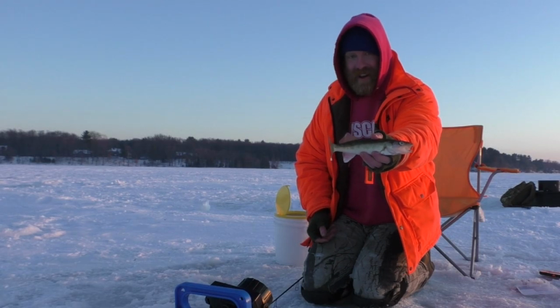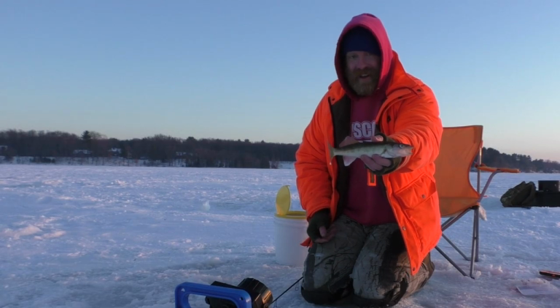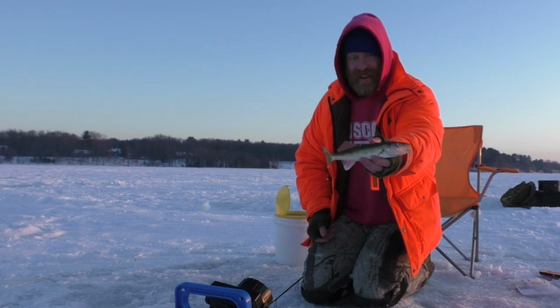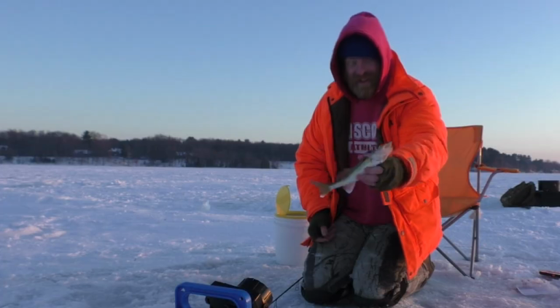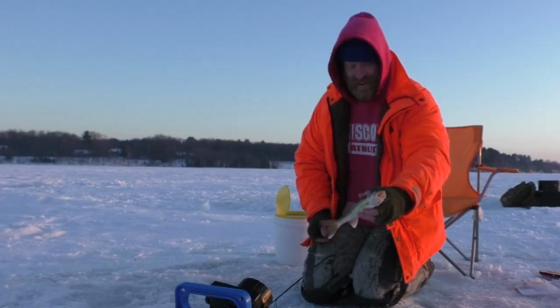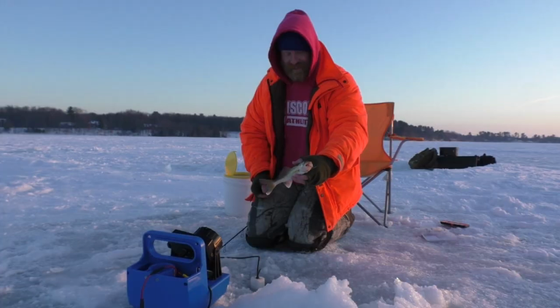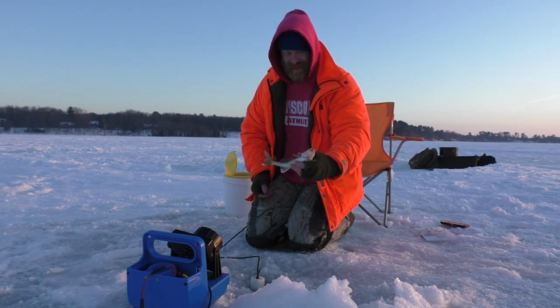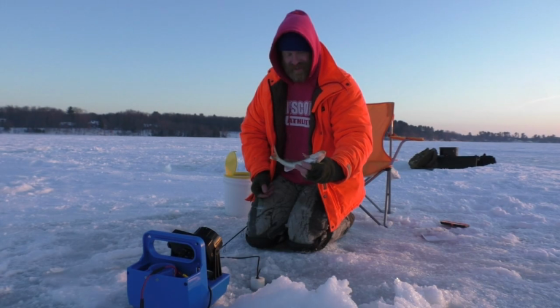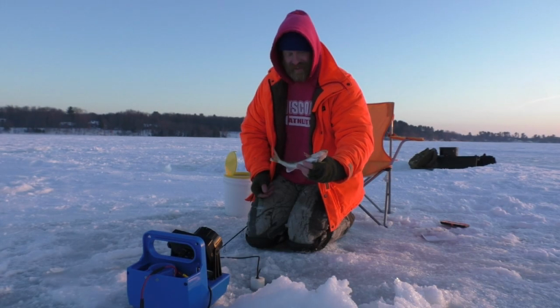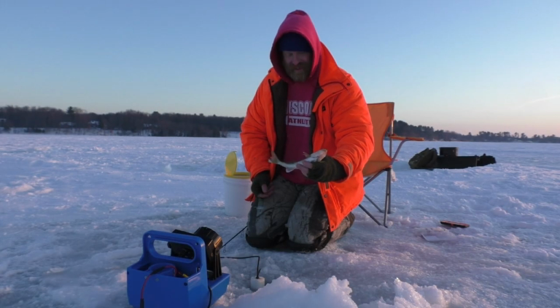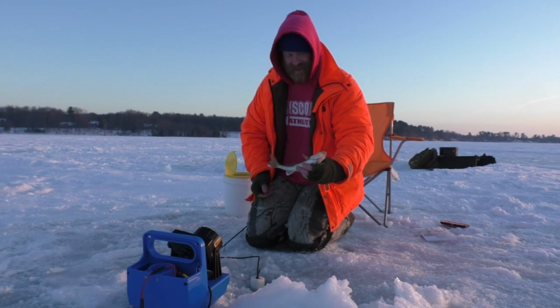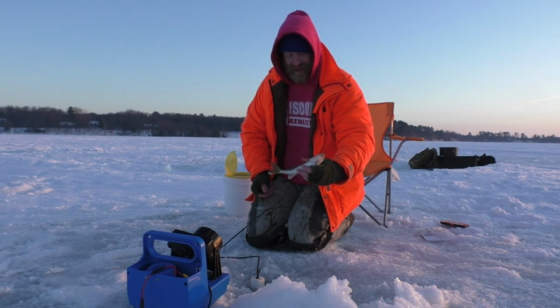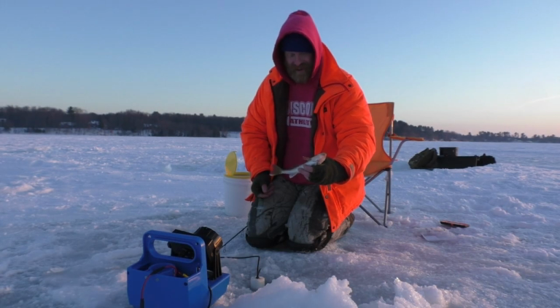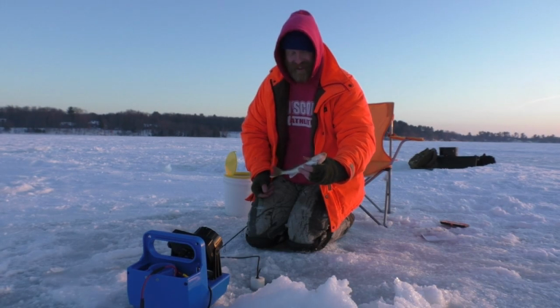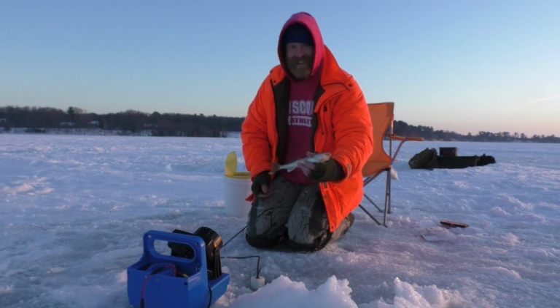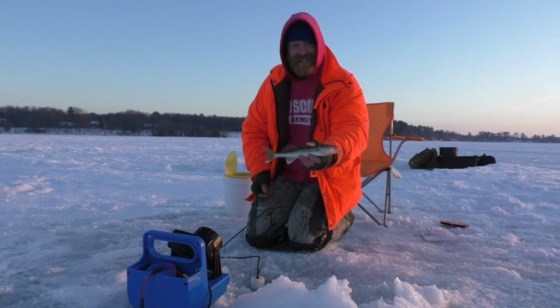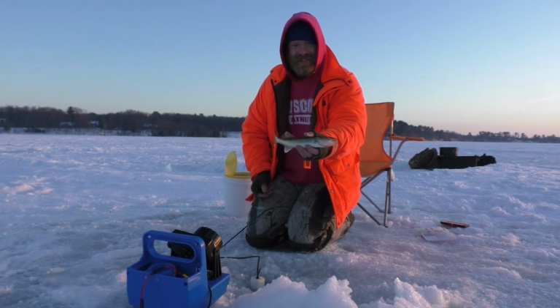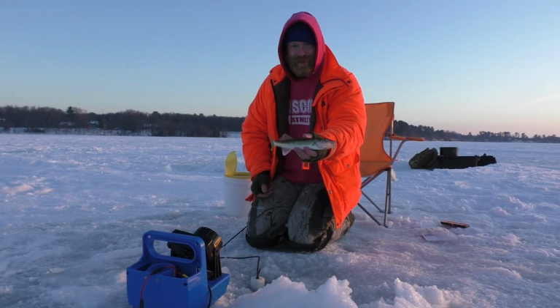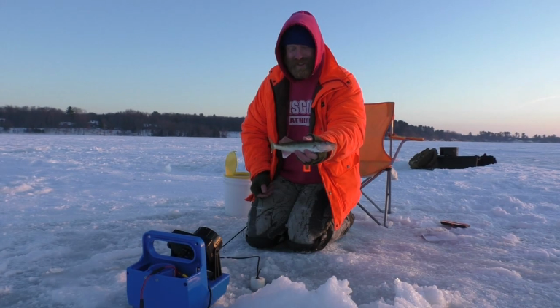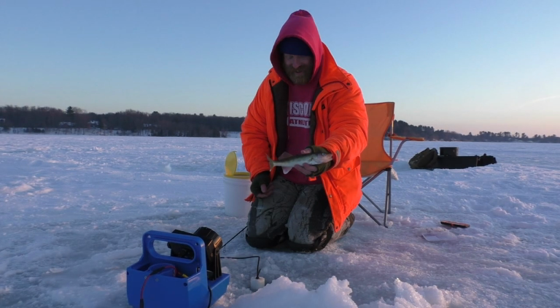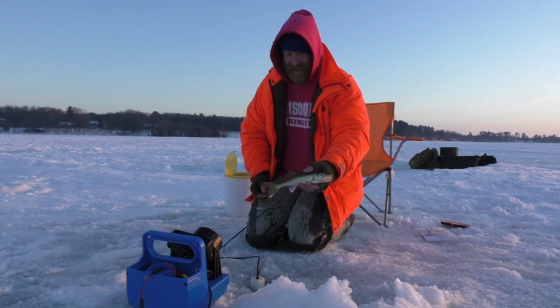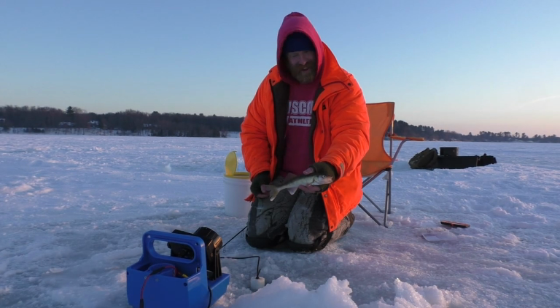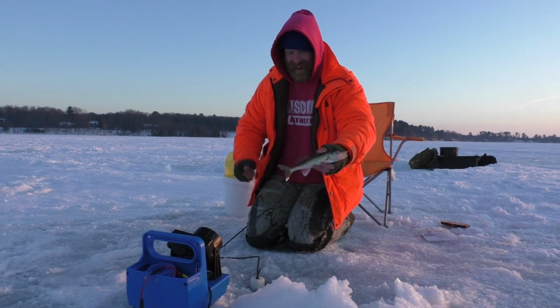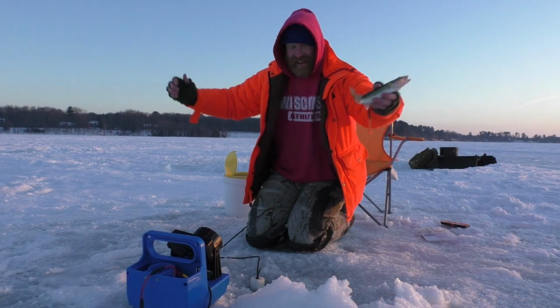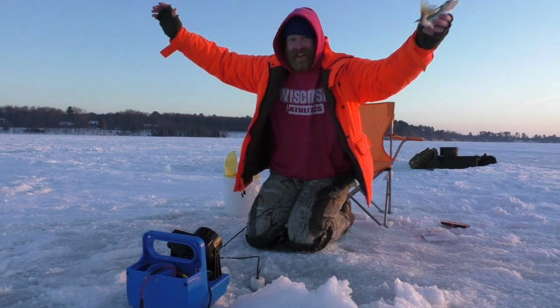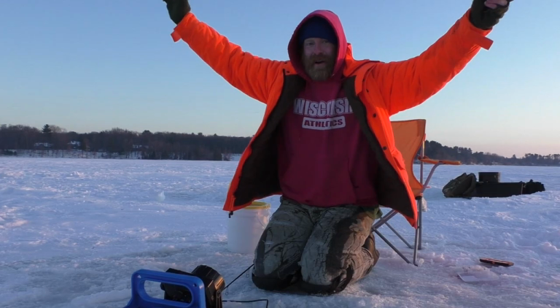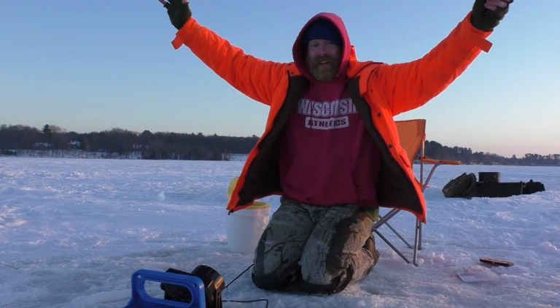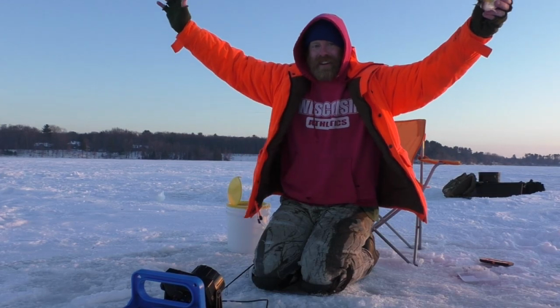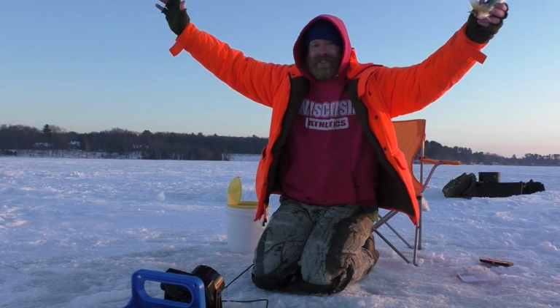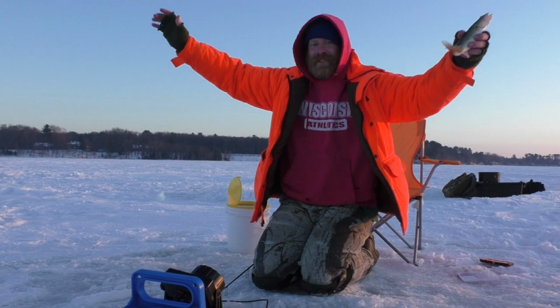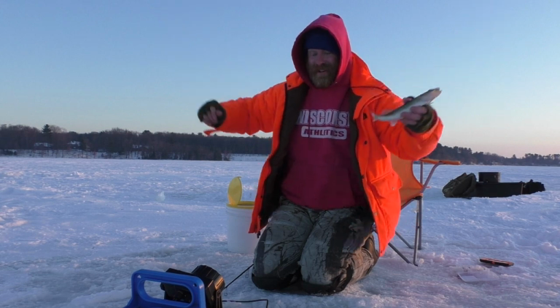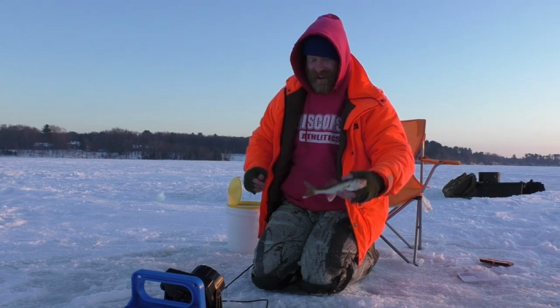Another short one — I'm the king of the shorts today.